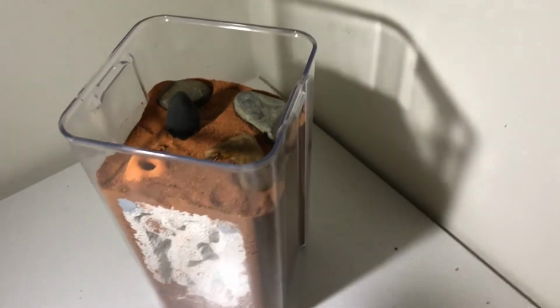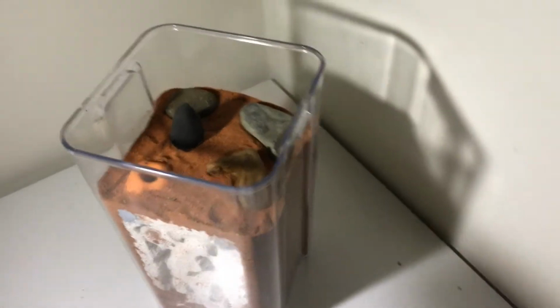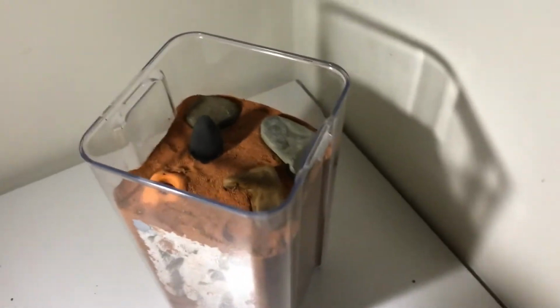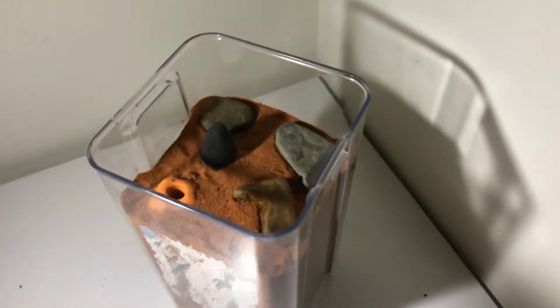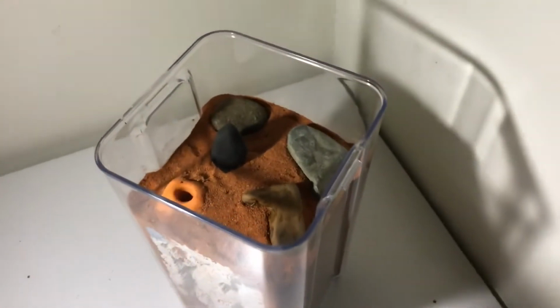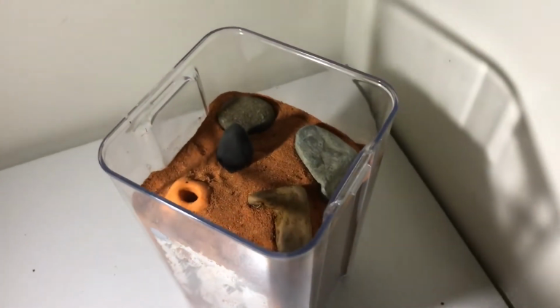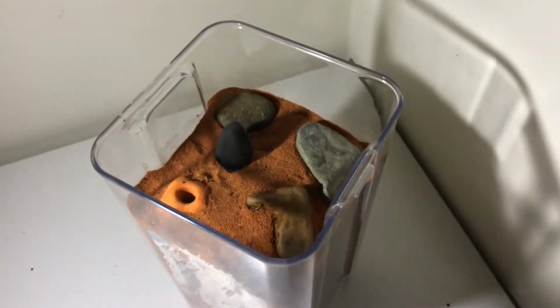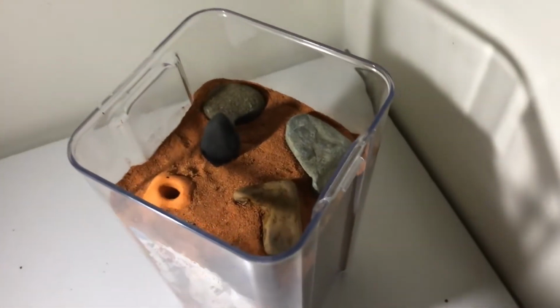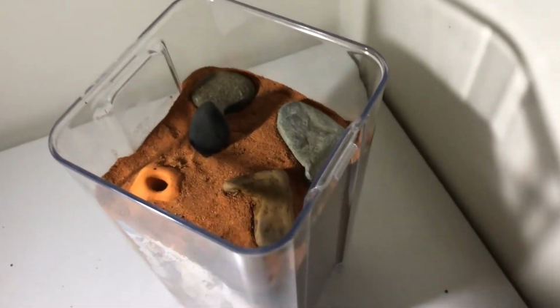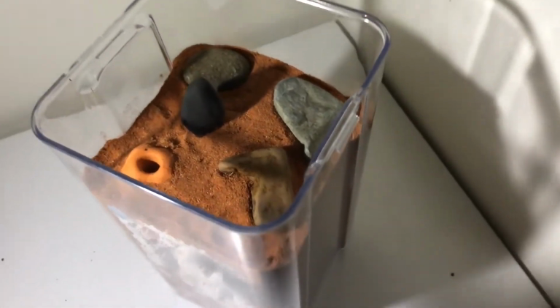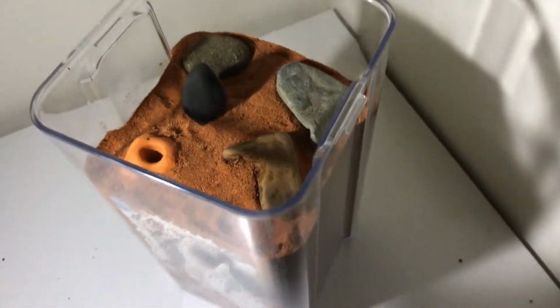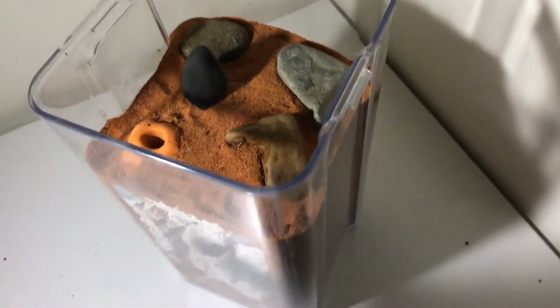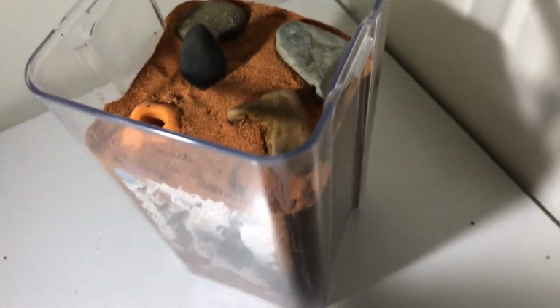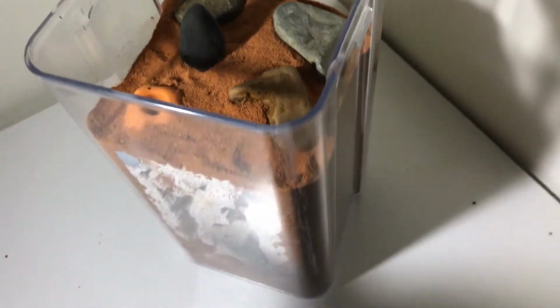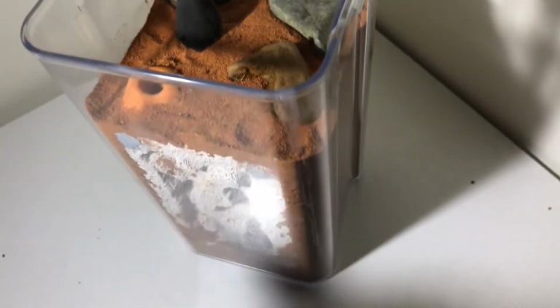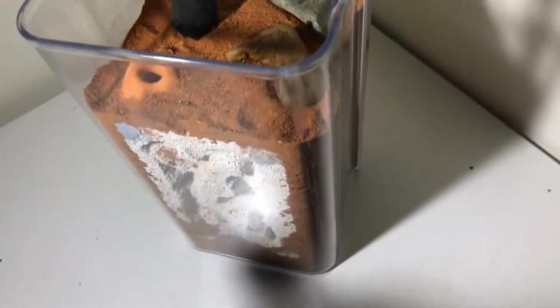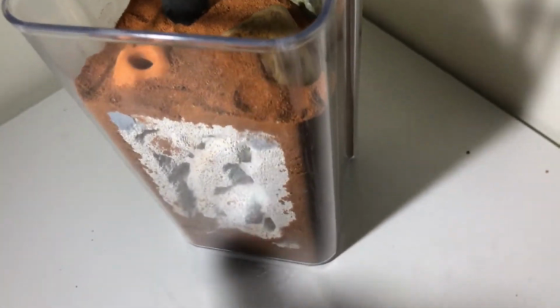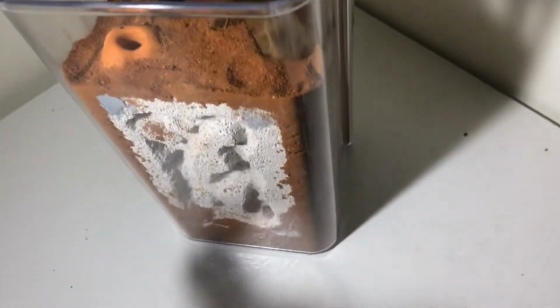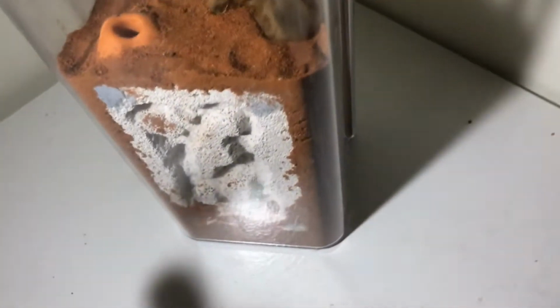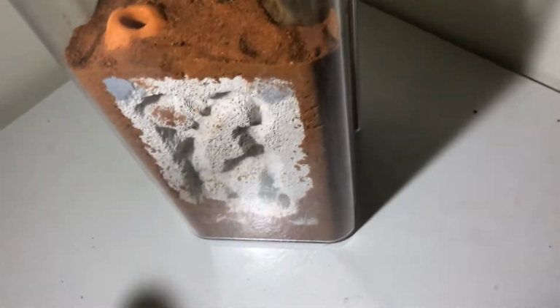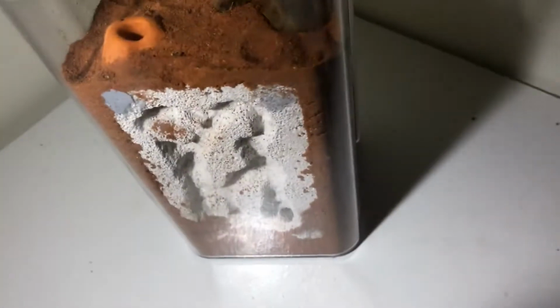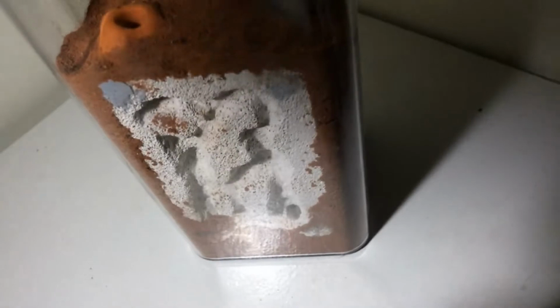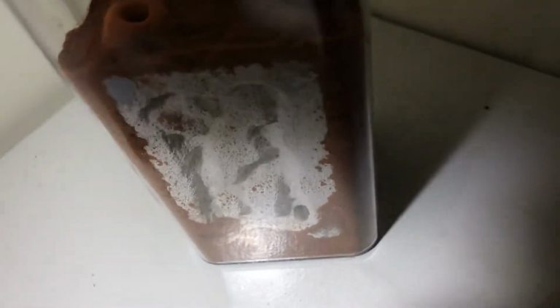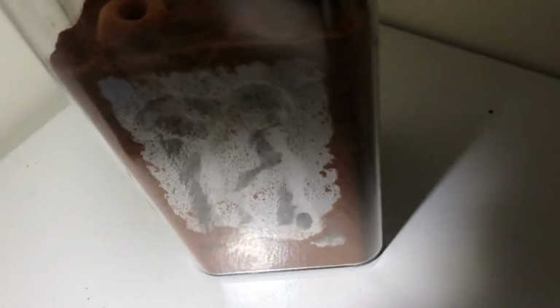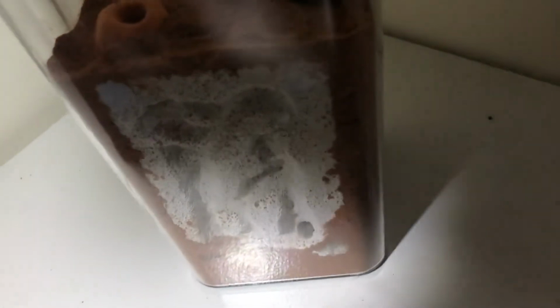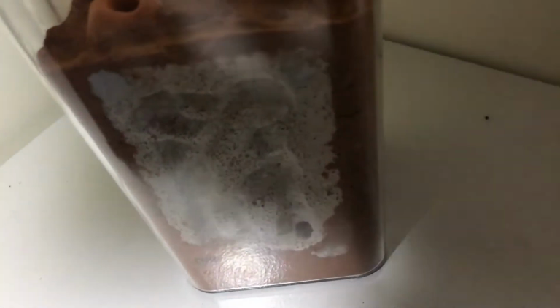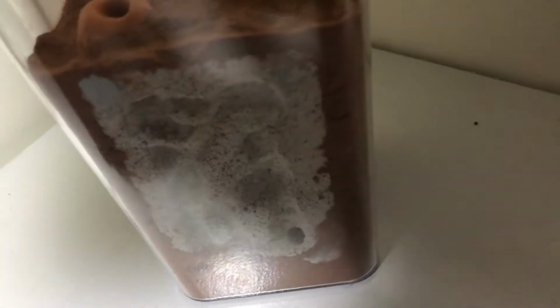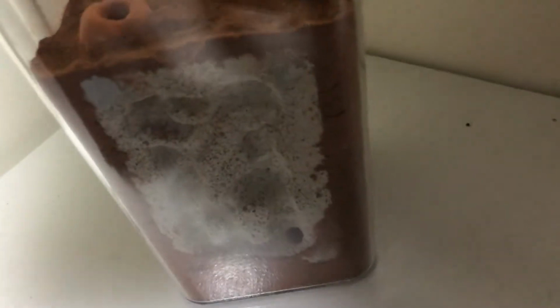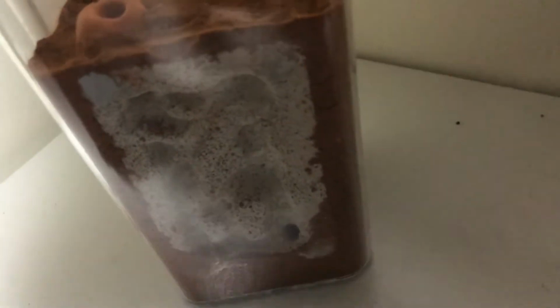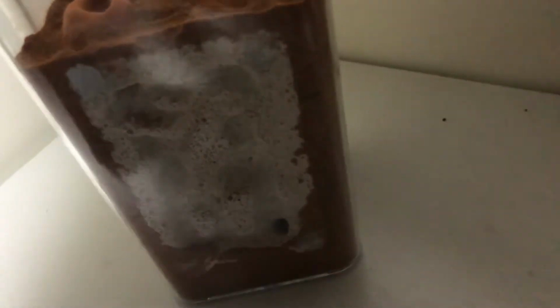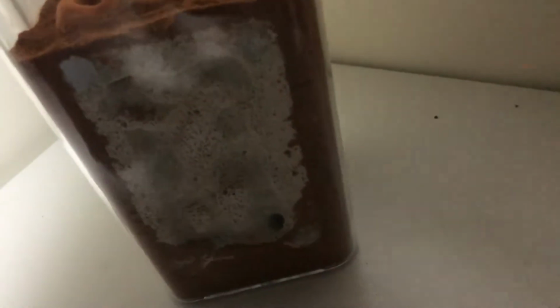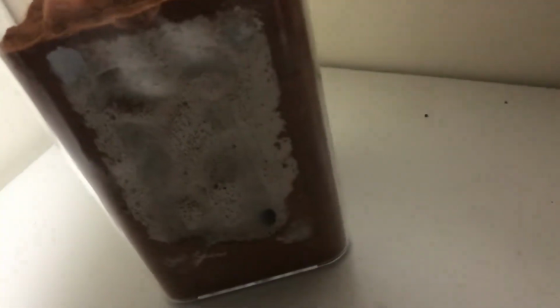Hi and welcome back to another Virtual Nest video. Today I will be creating a desert-themed wiatong formicarium for my new colony of big head ants.